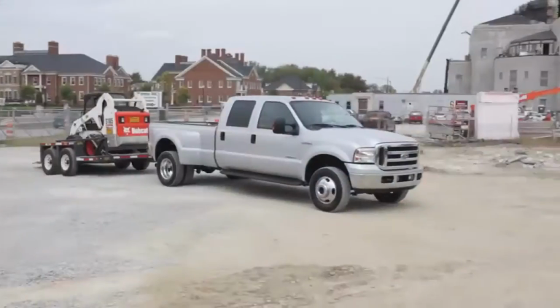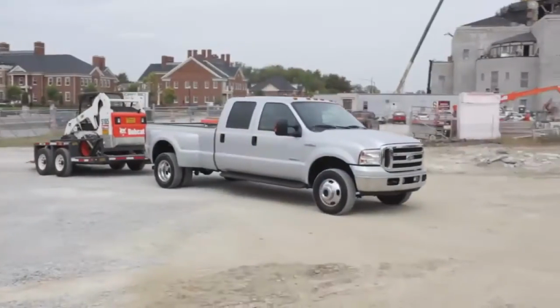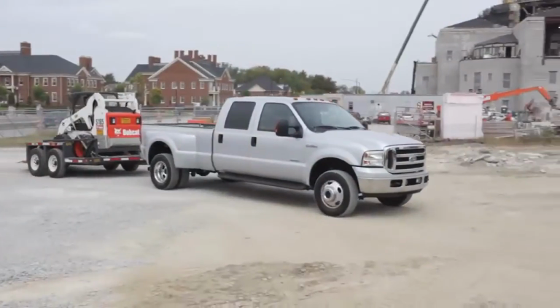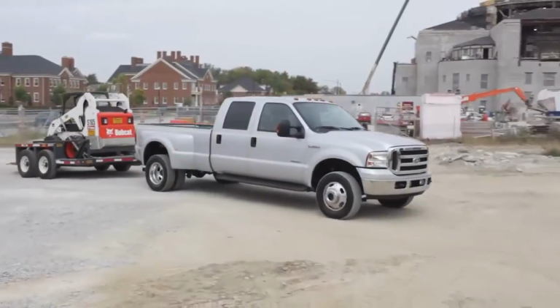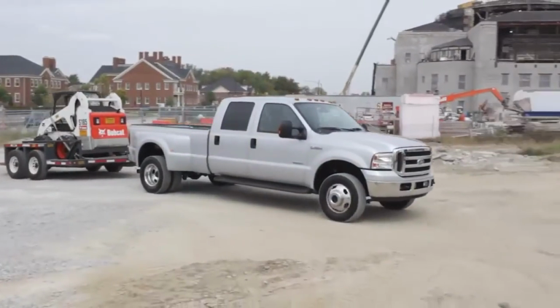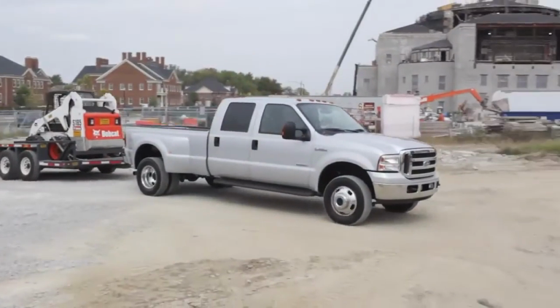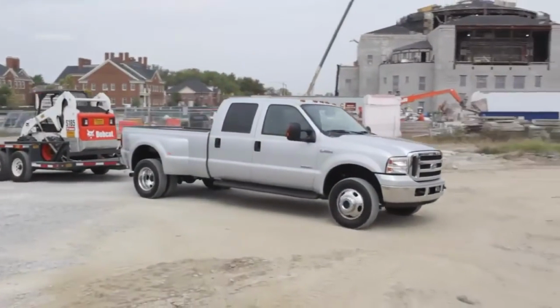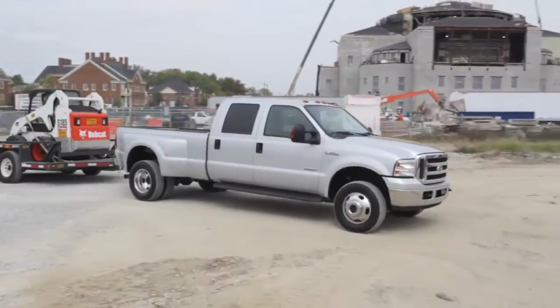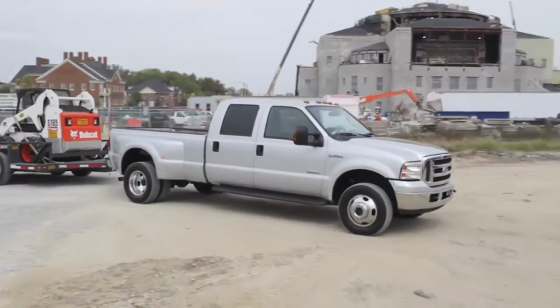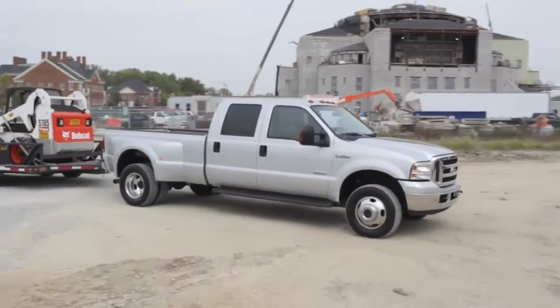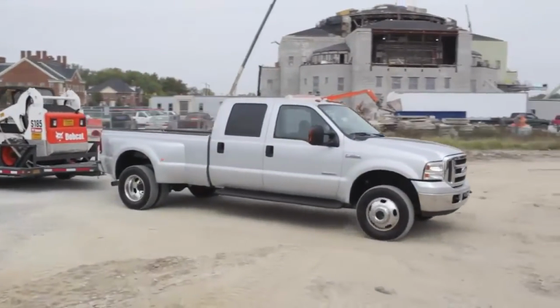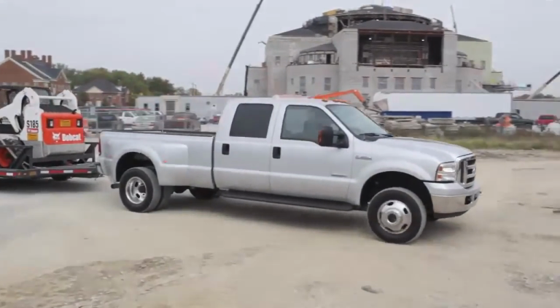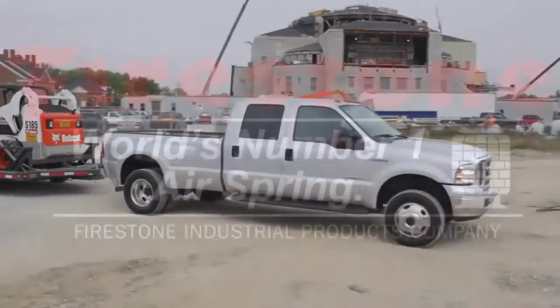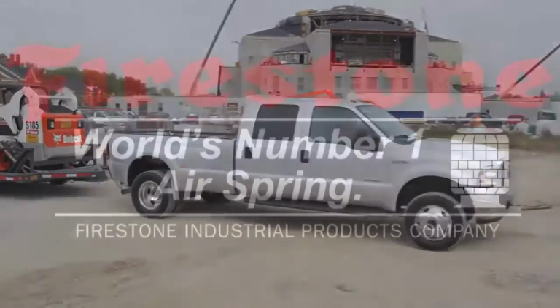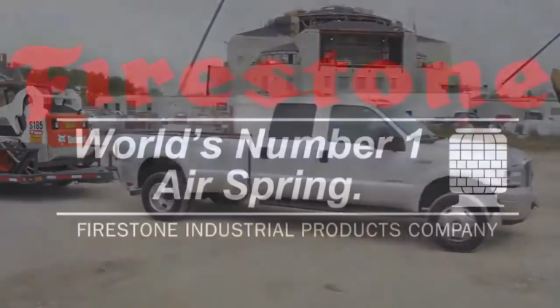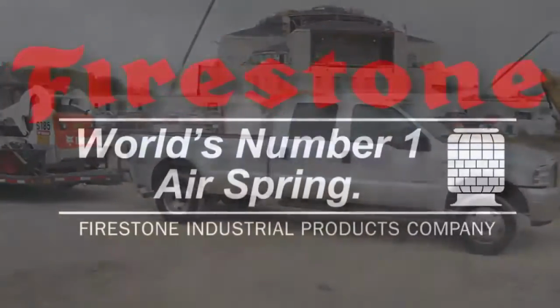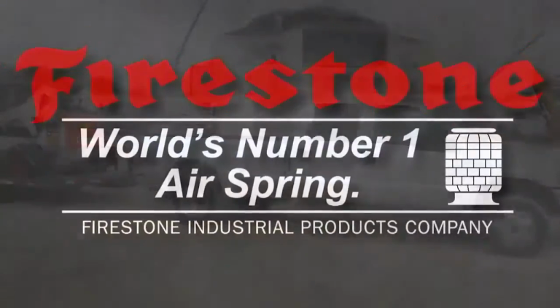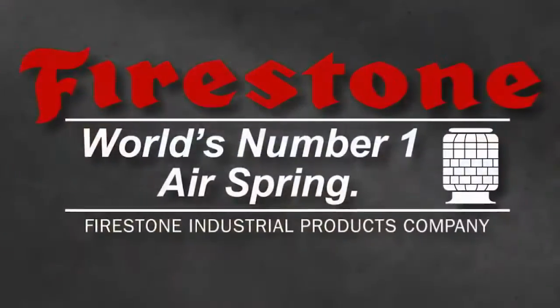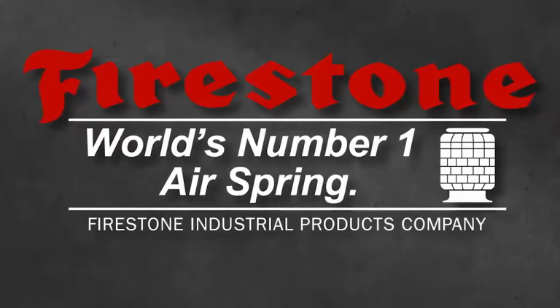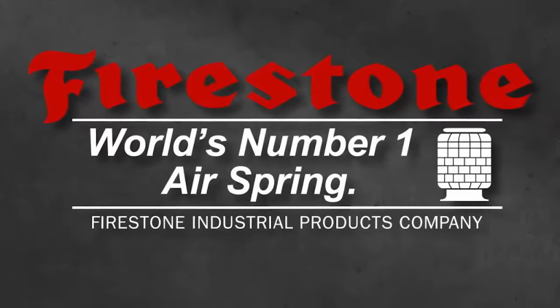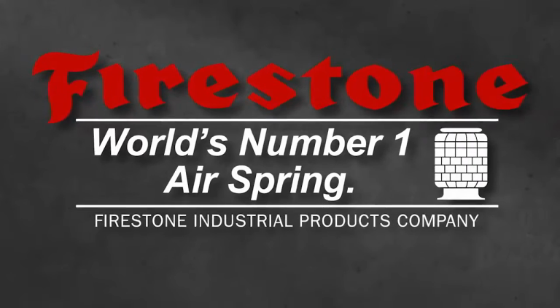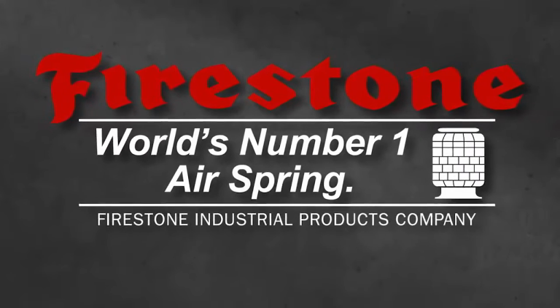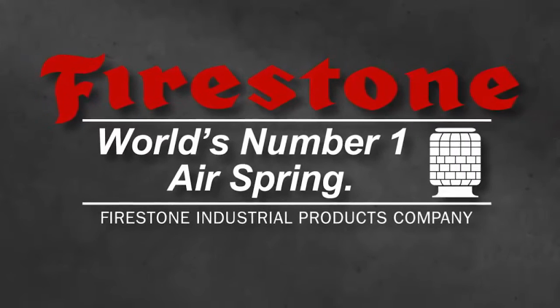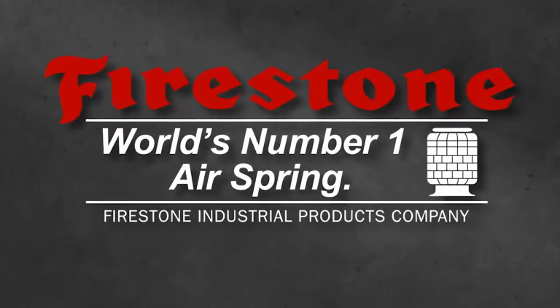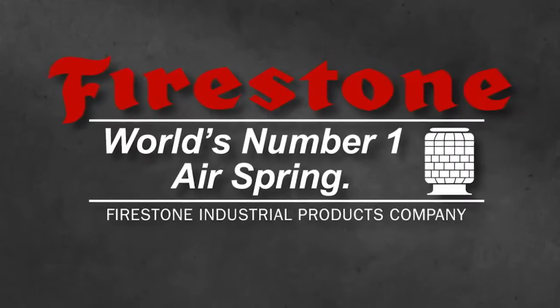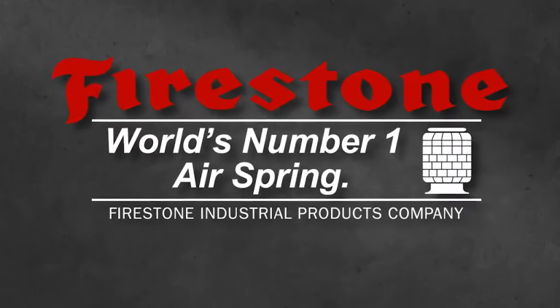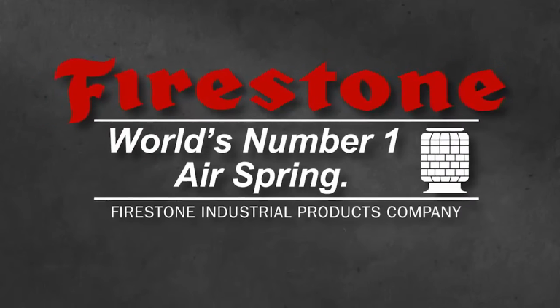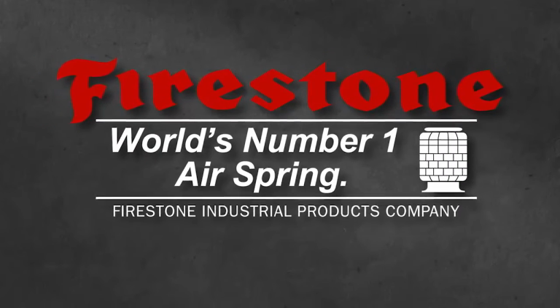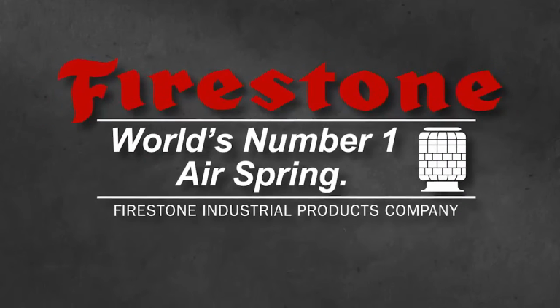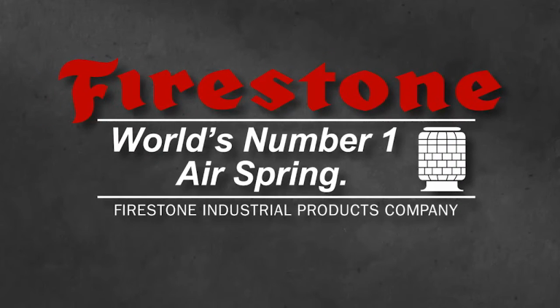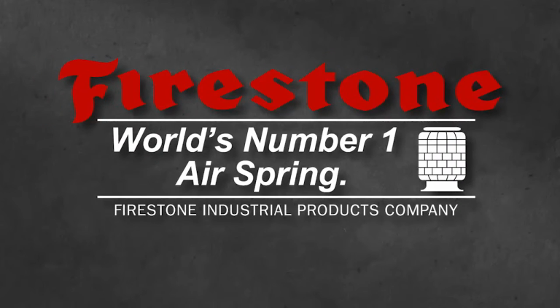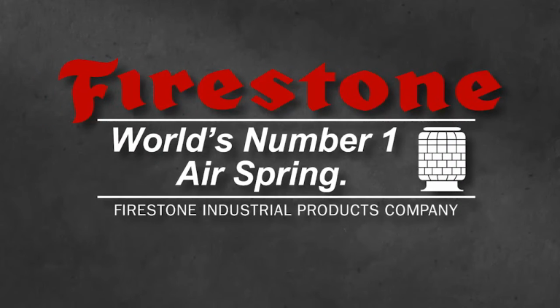RideRite air helper springs — from Firestone, the world's number one air spring.